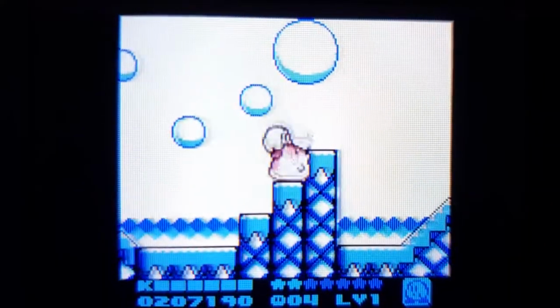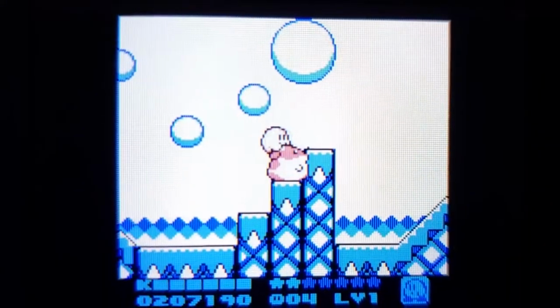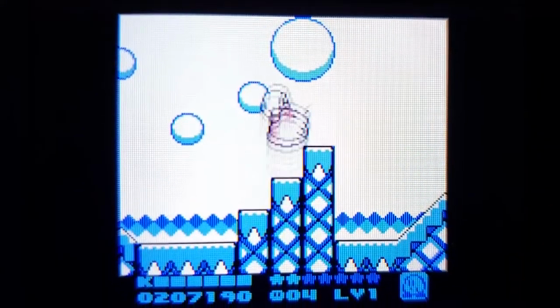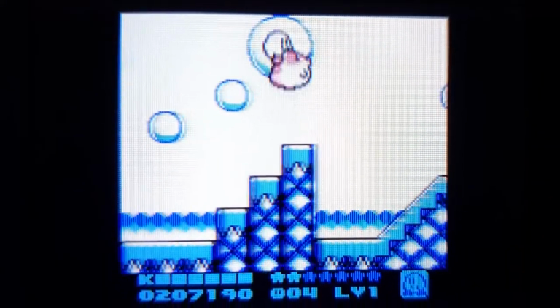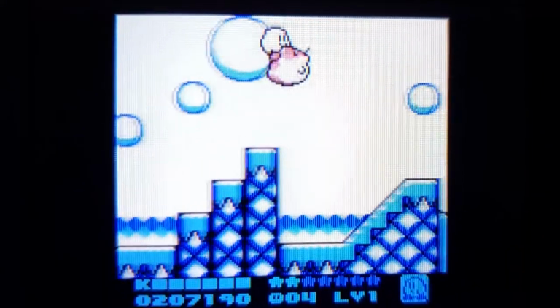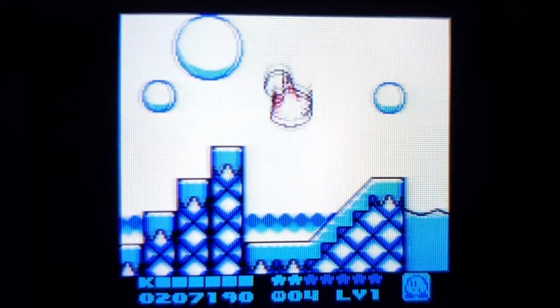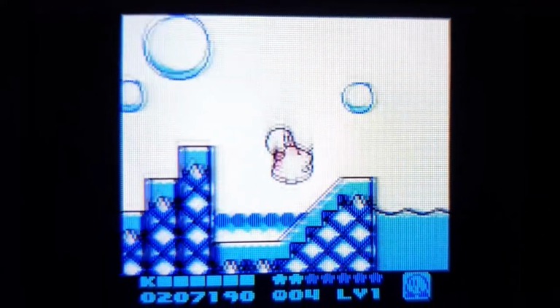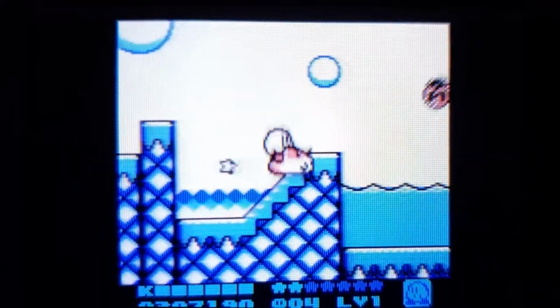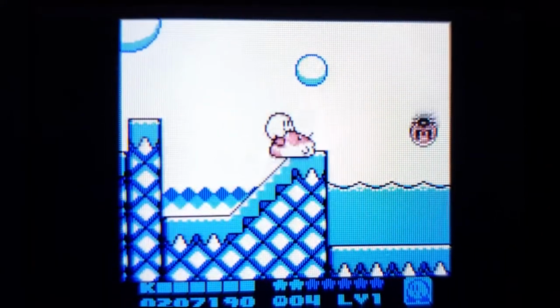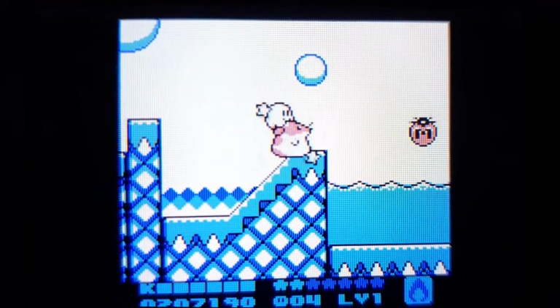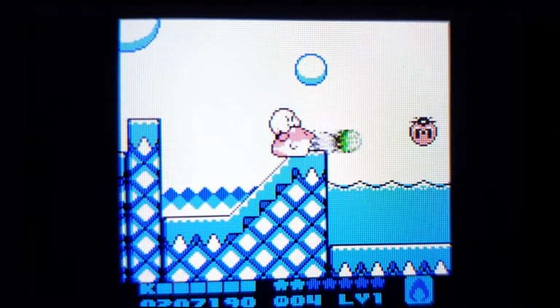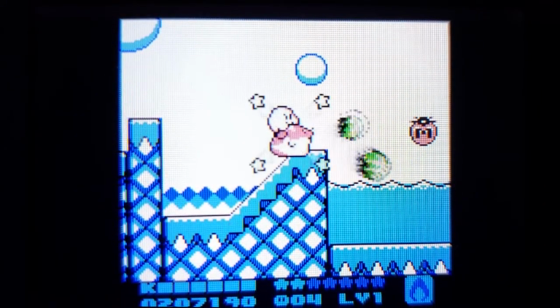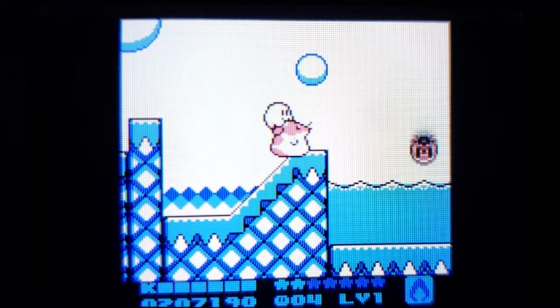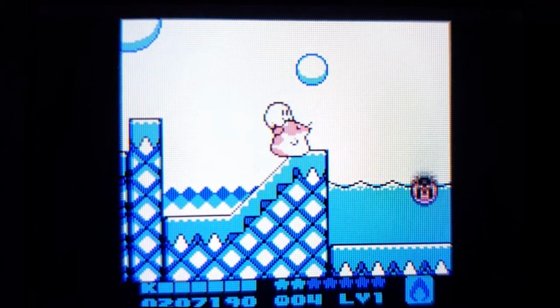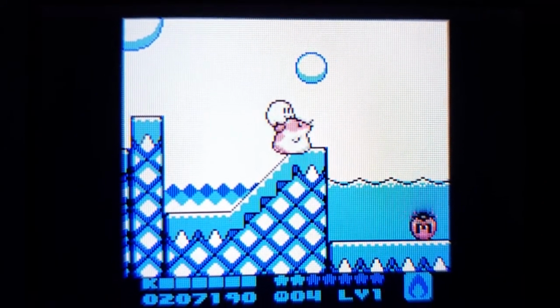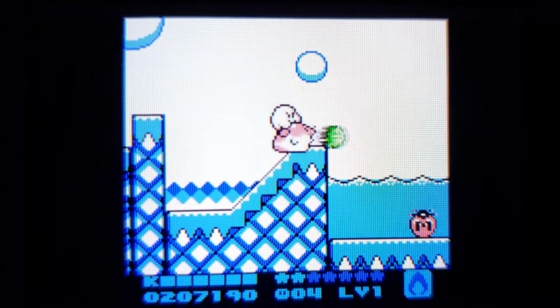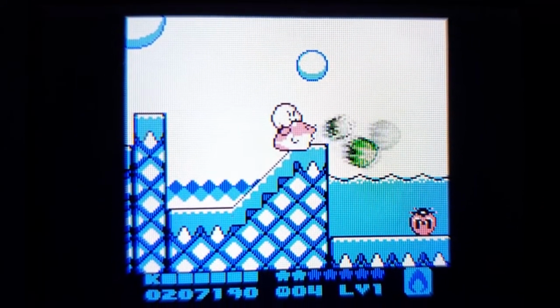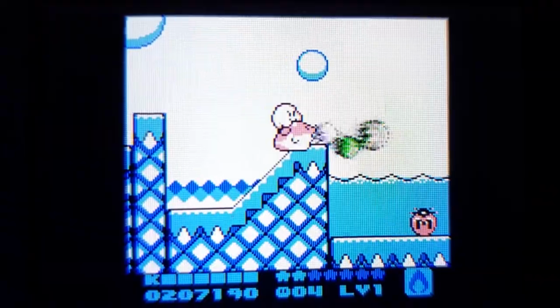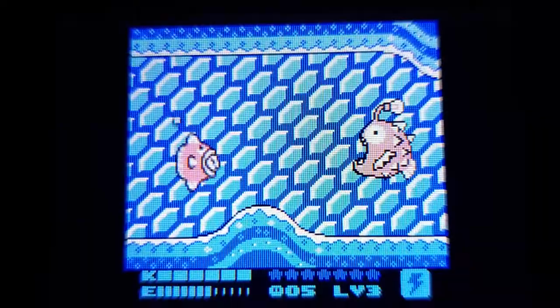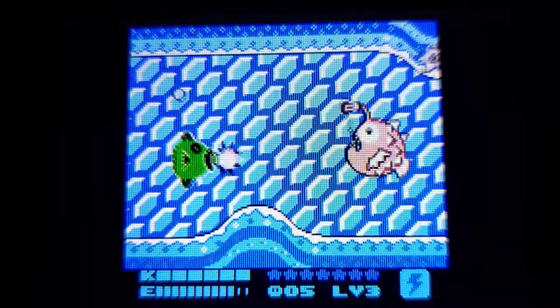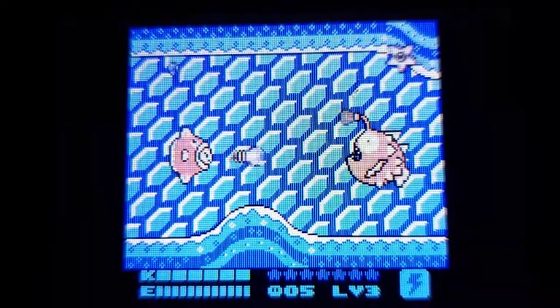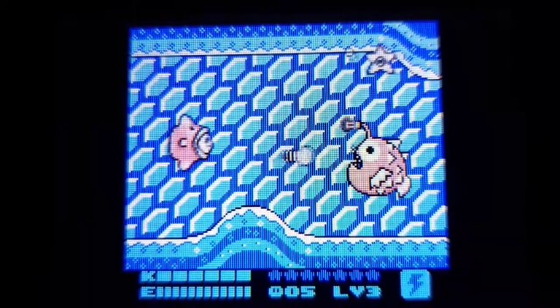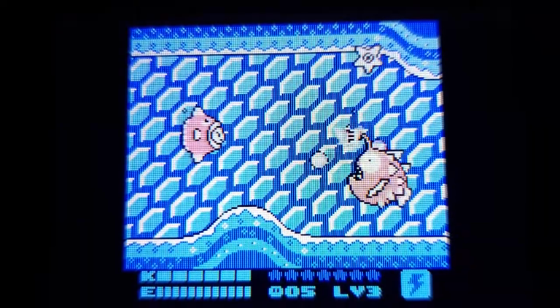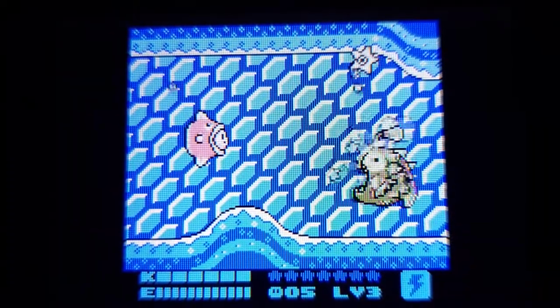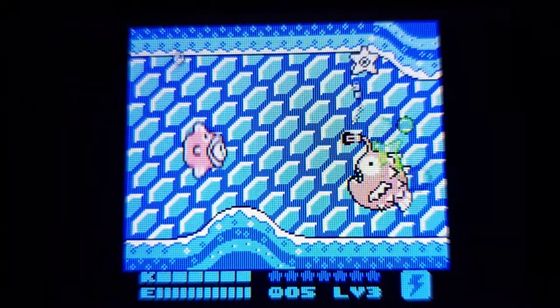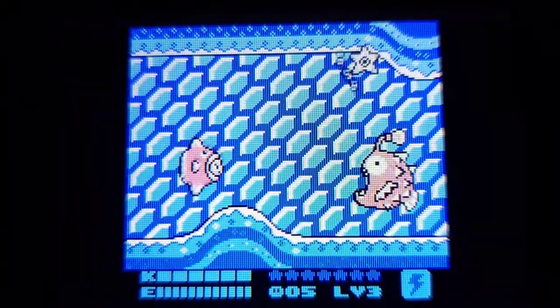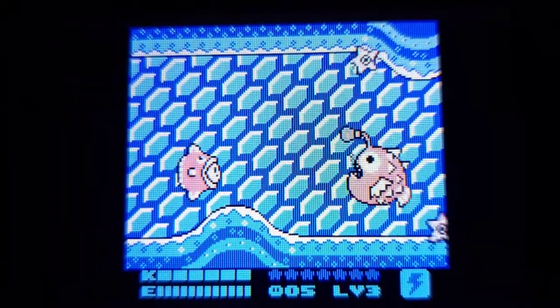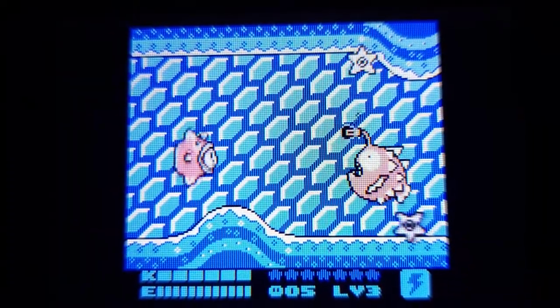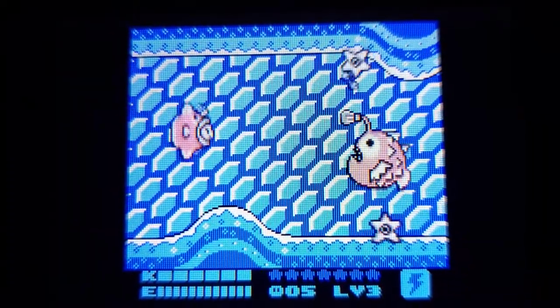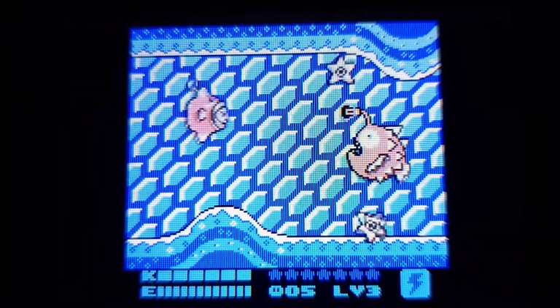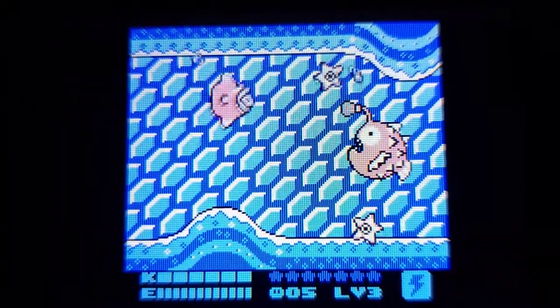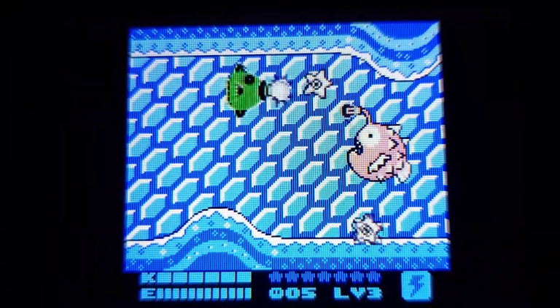What happened to Rick the hamster when he swallowed one of those dash and flame guys? Or what could Kirby and Kine do if they swallowed one of those sparking dudes?